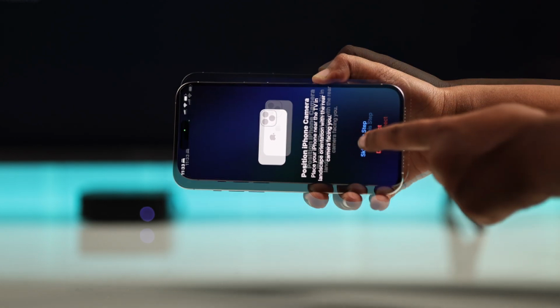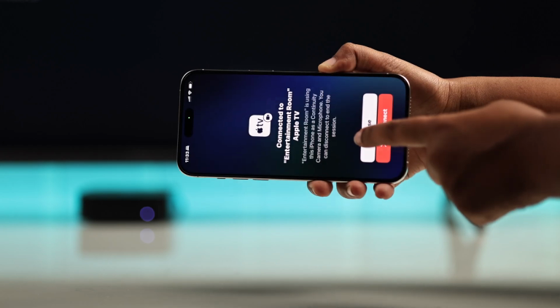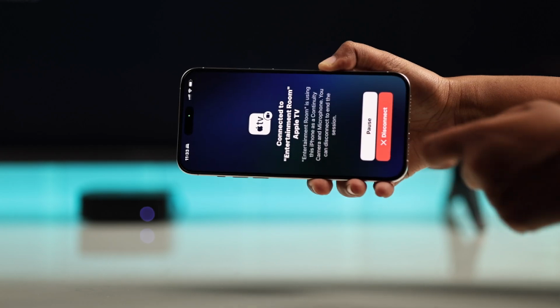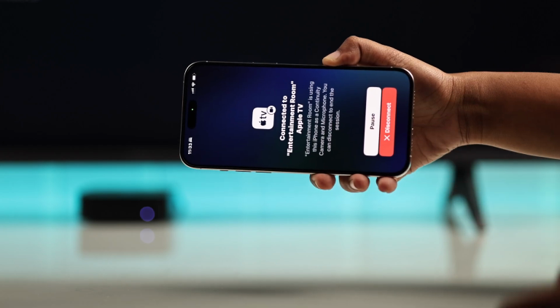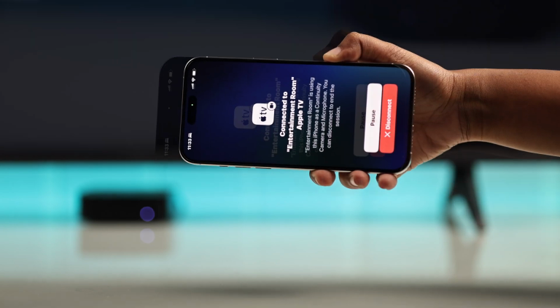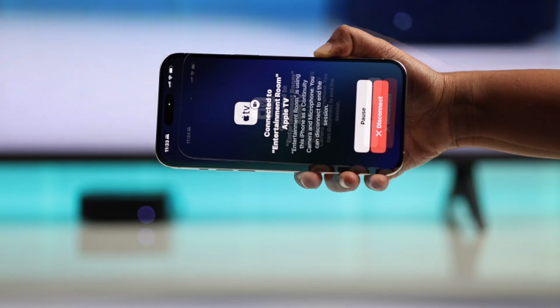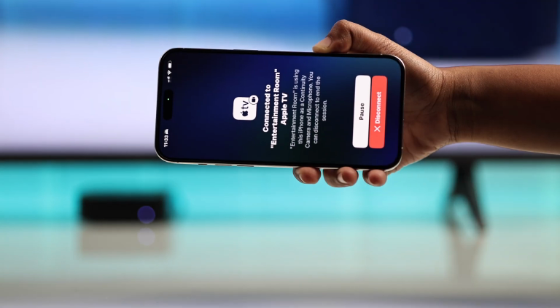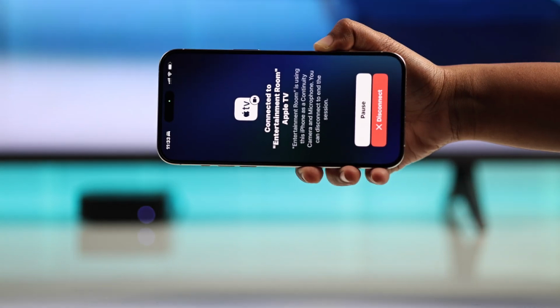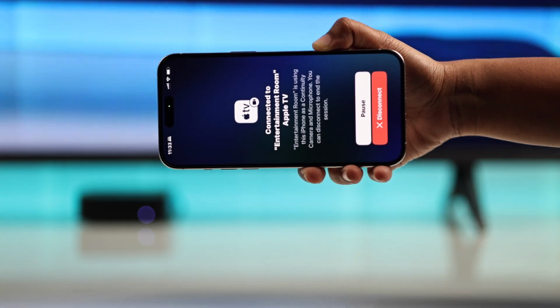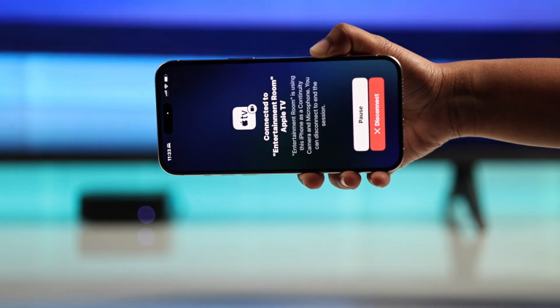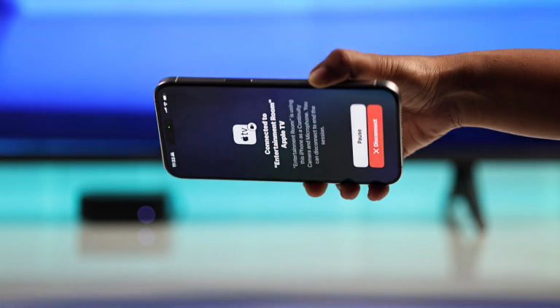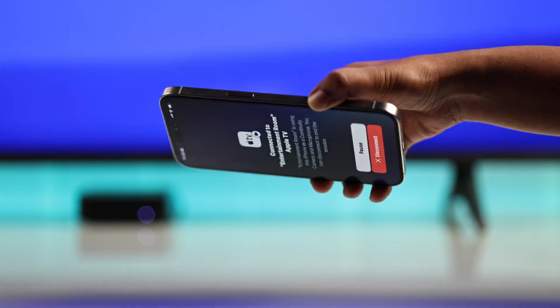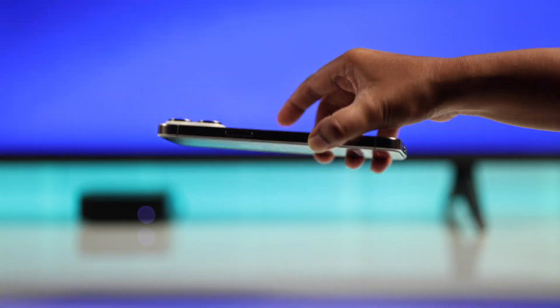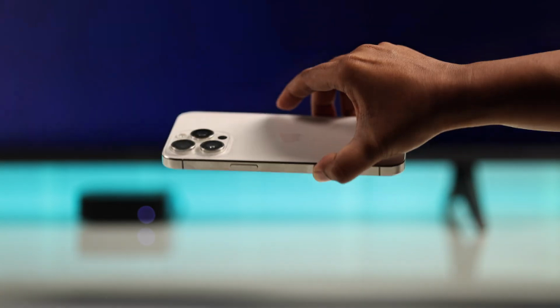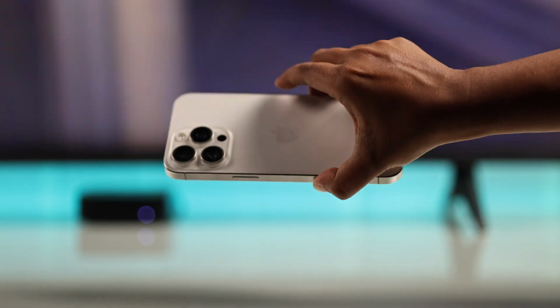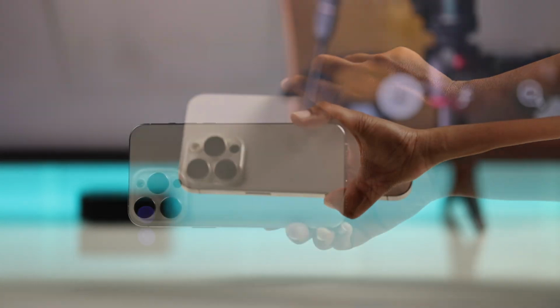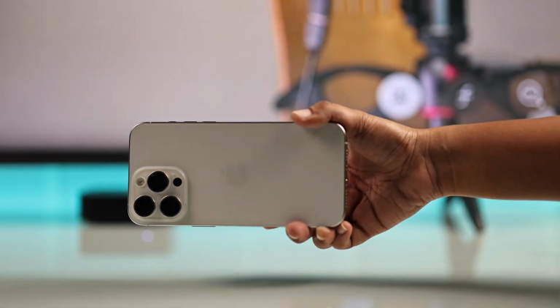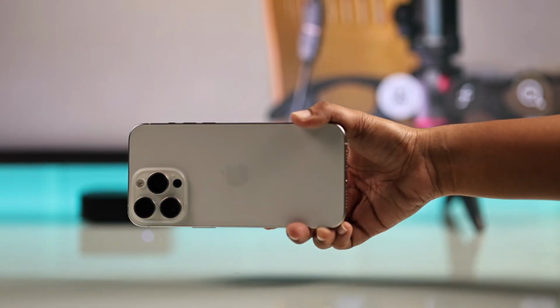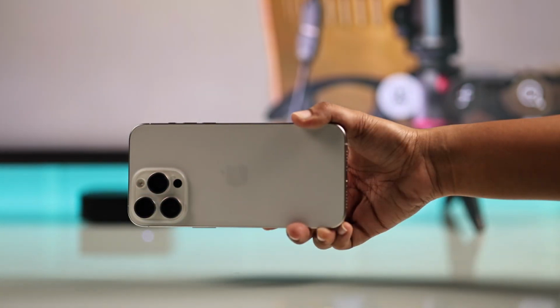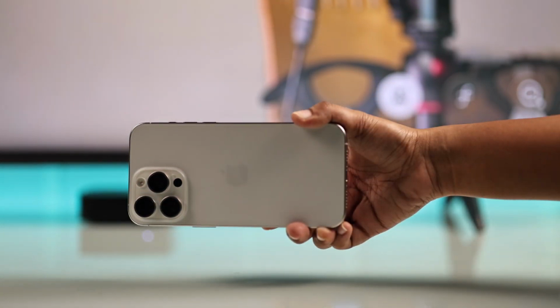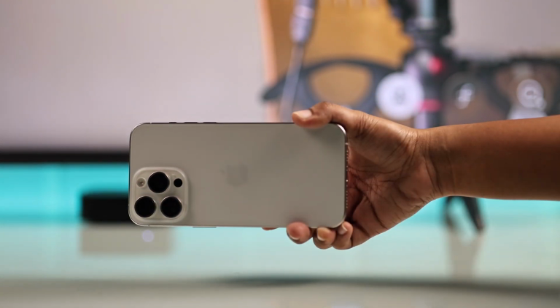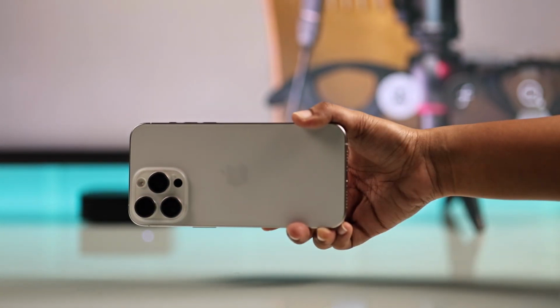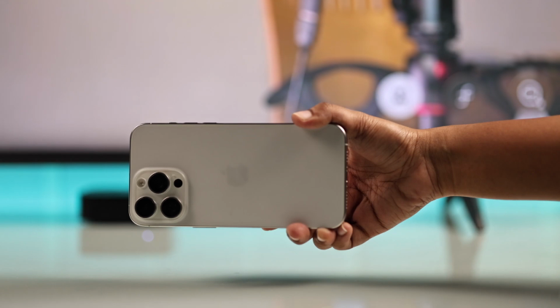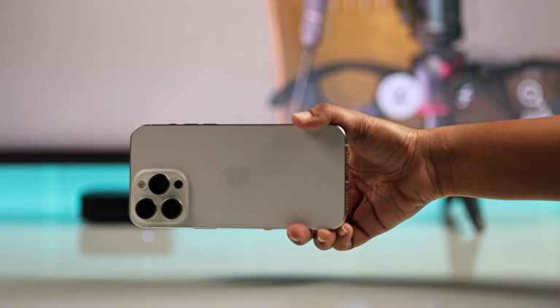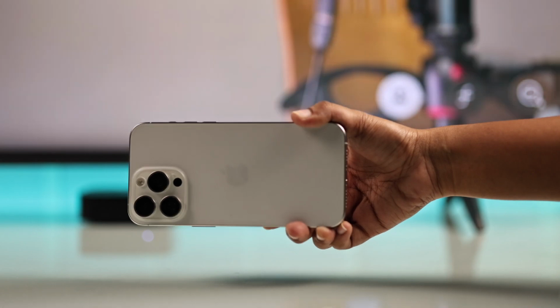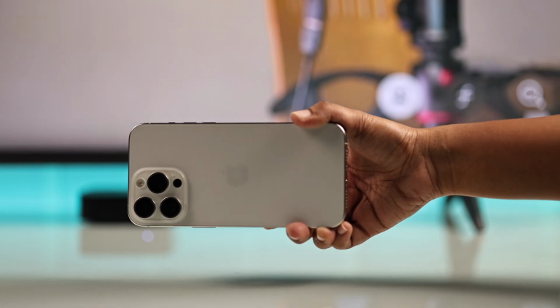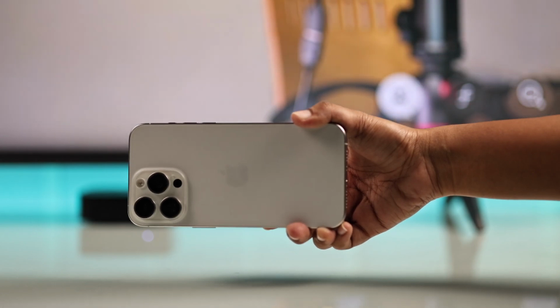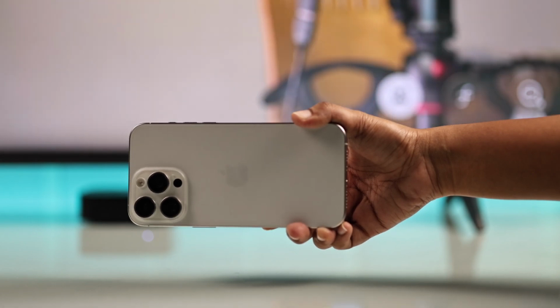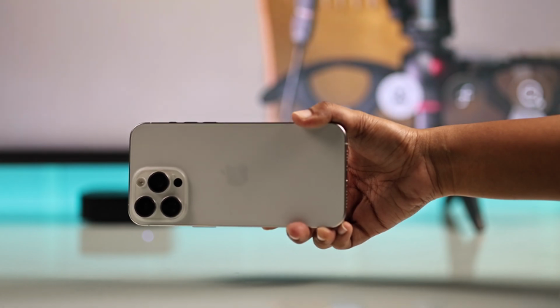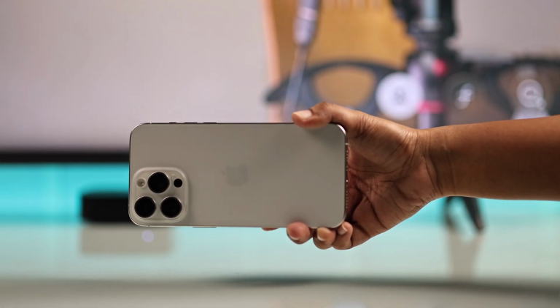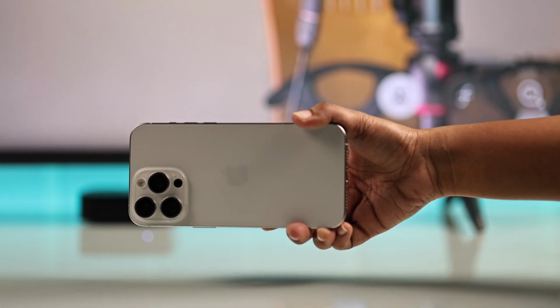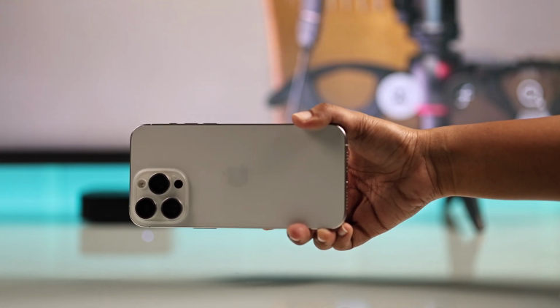Keep in mind it only works with the rear camera, so set it up facing you with a stand or mount.